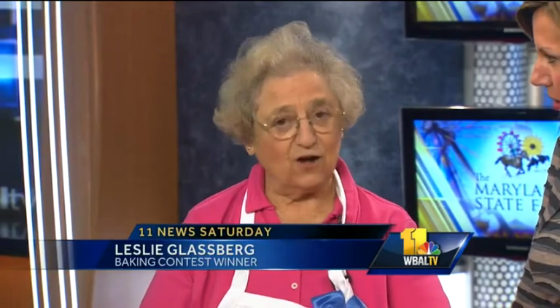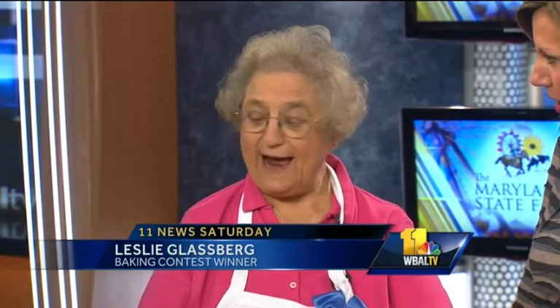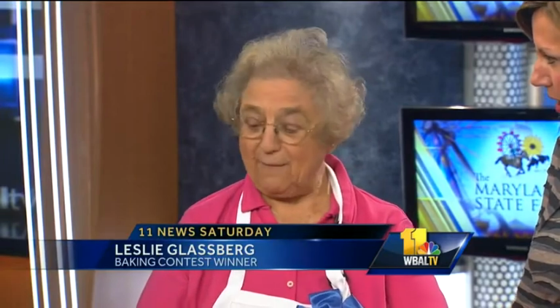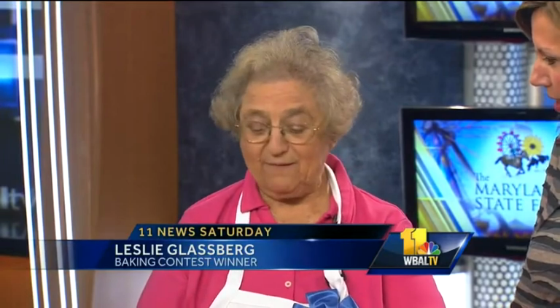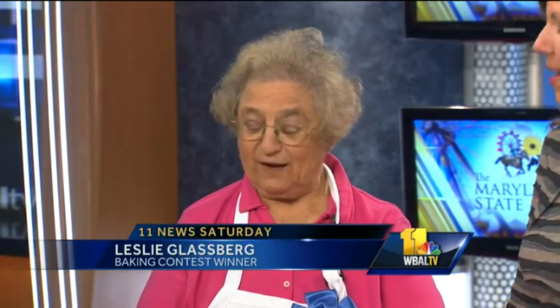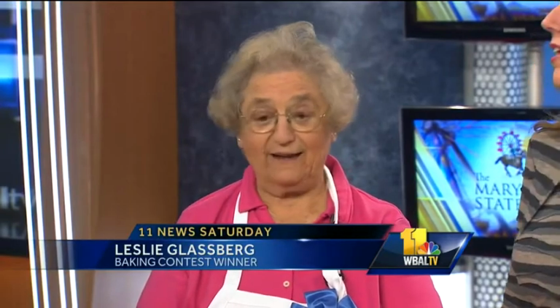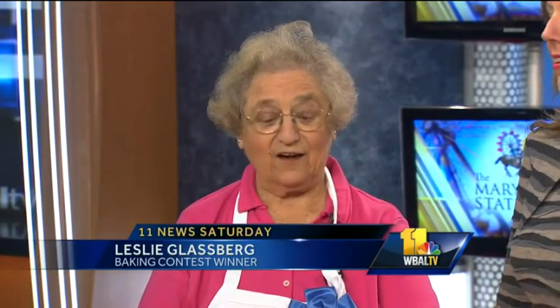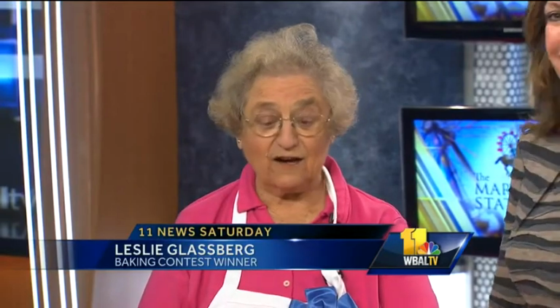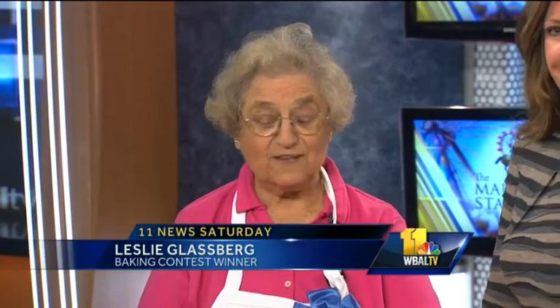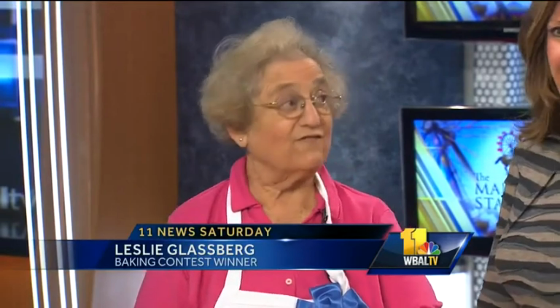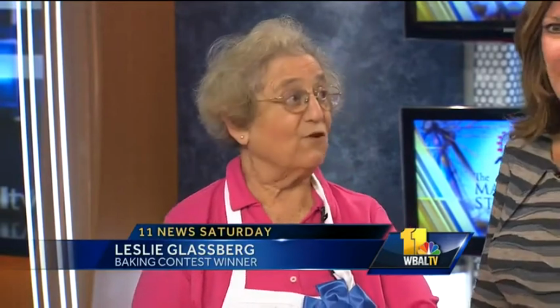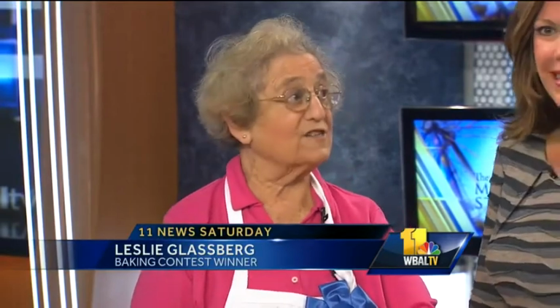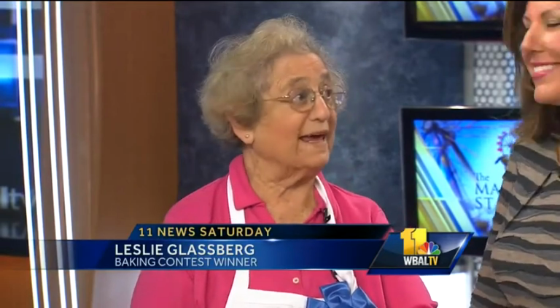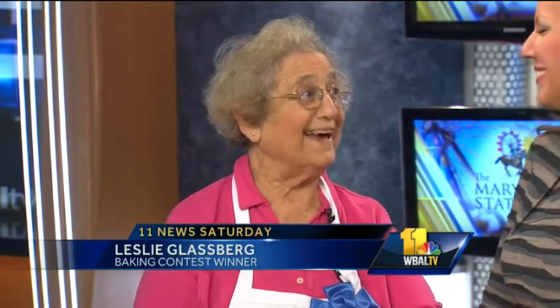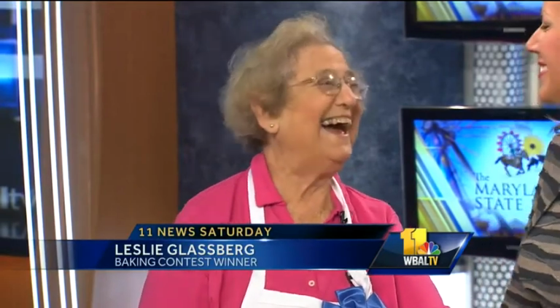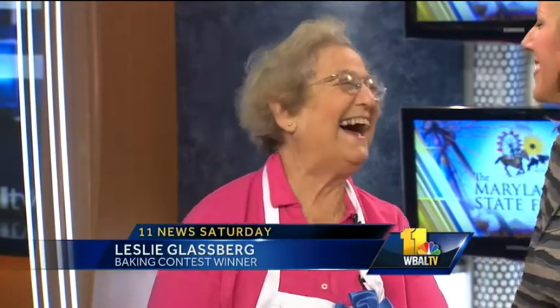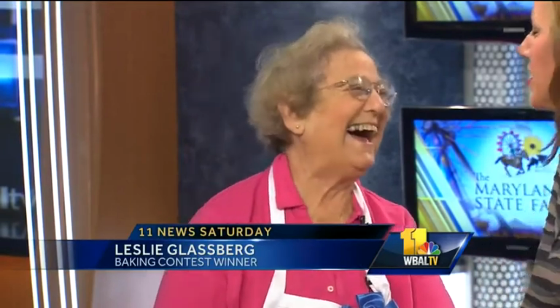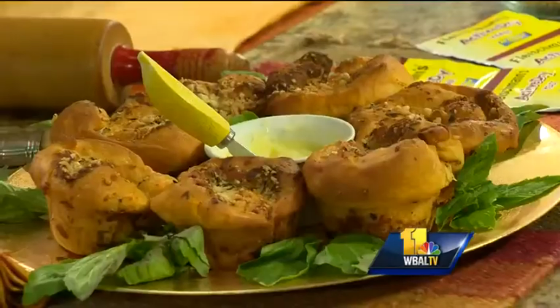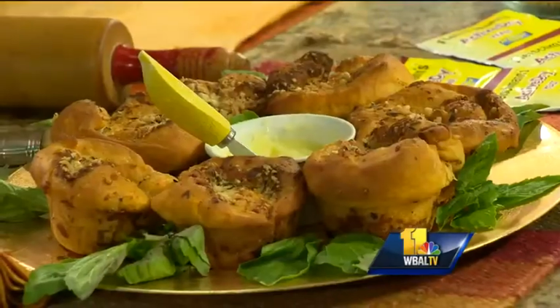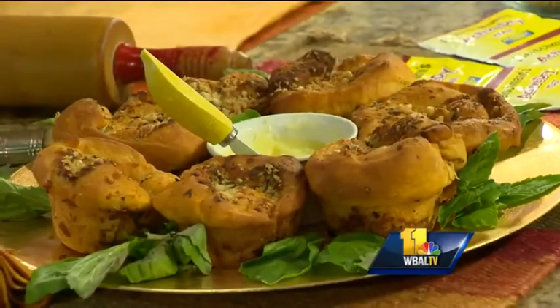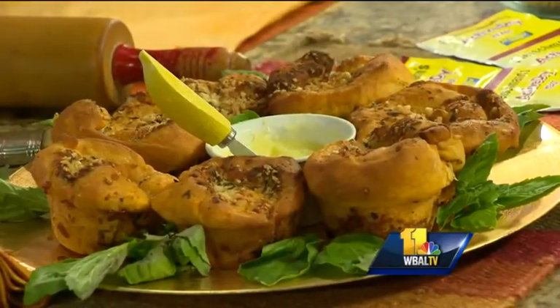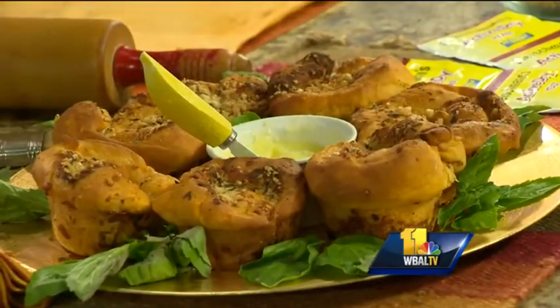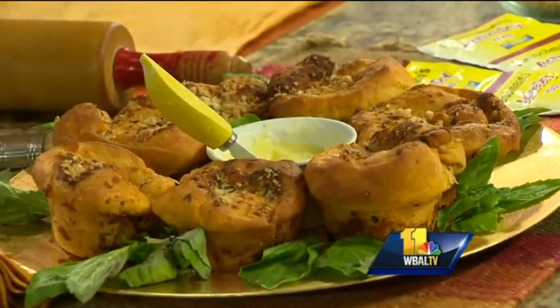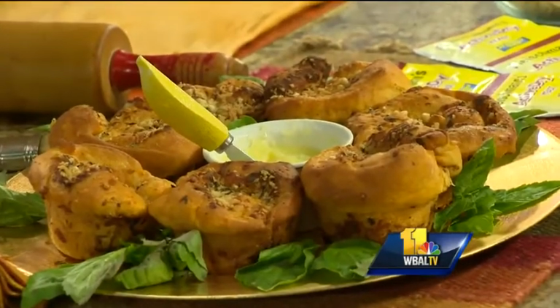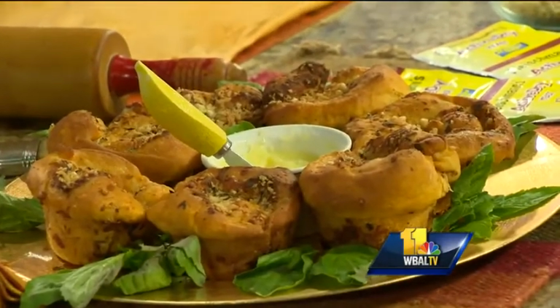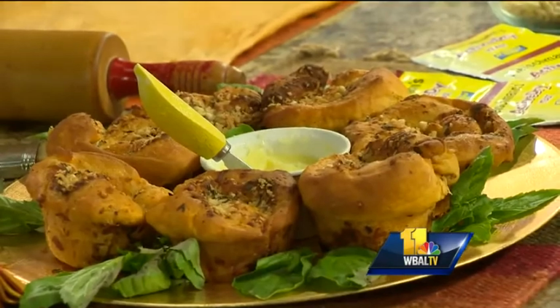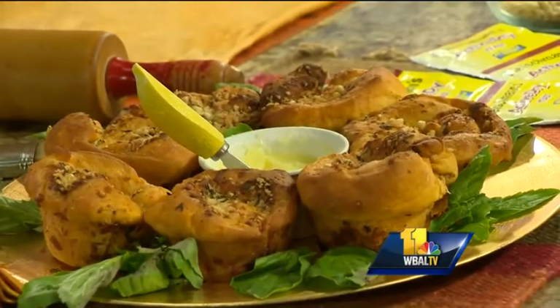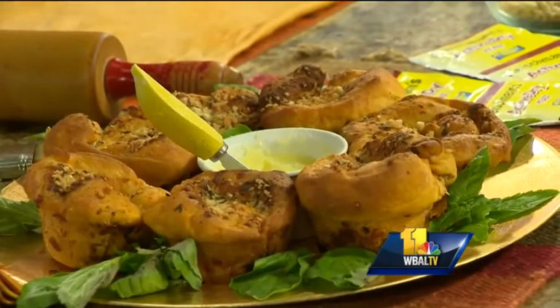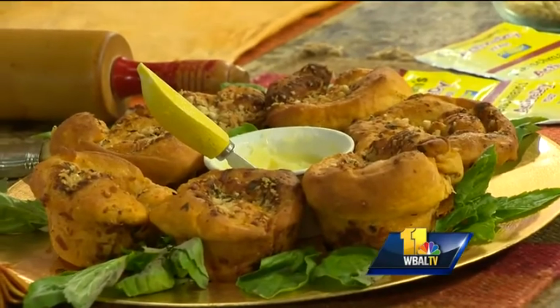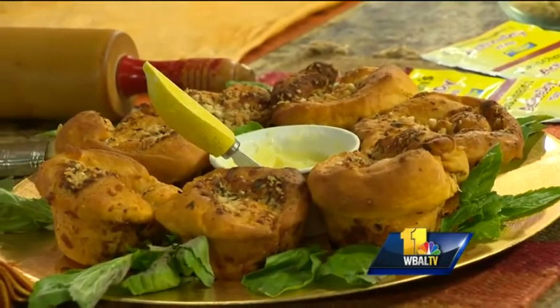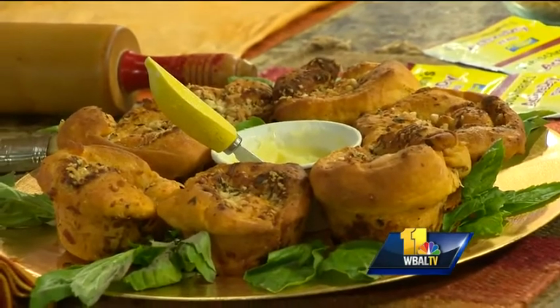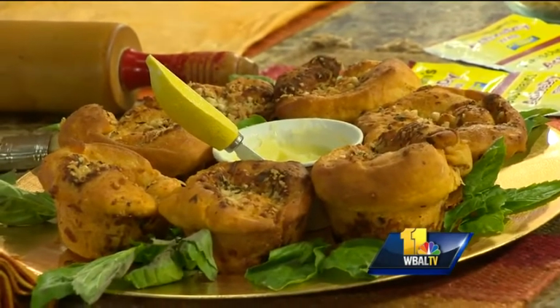My daughter Abby encouraged me — she forced me. She kept saying, 'Mom, you have to make these.' Is this a staple in your house?